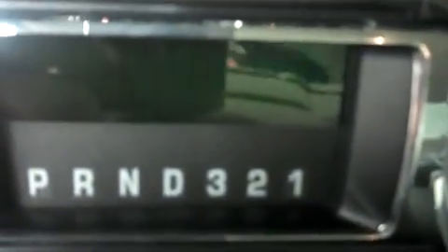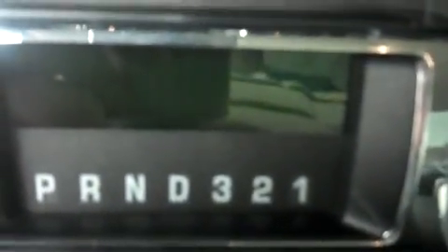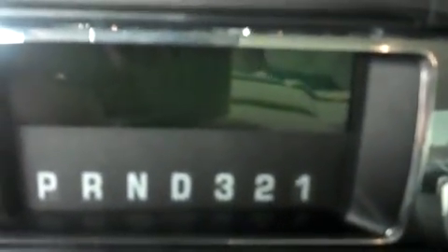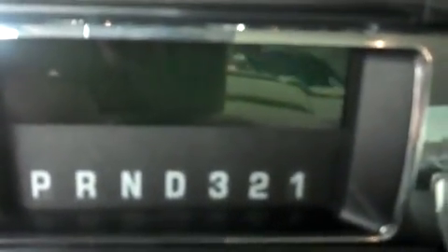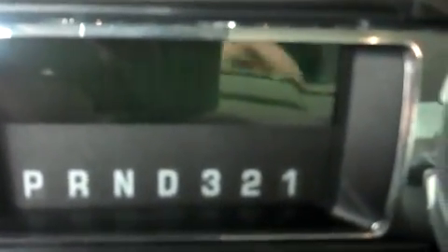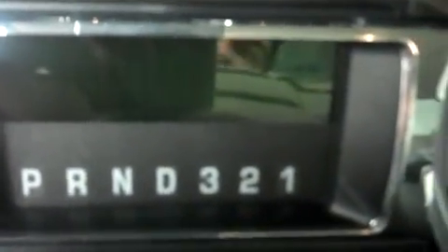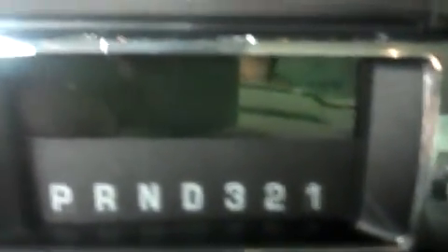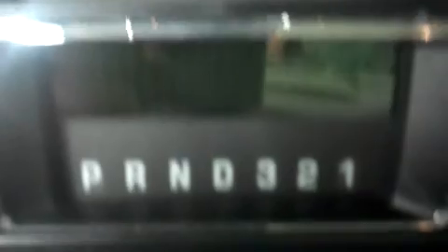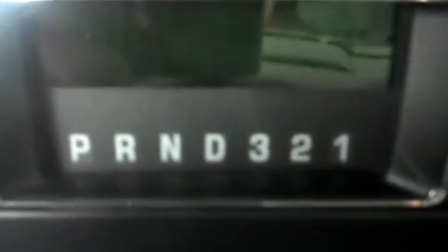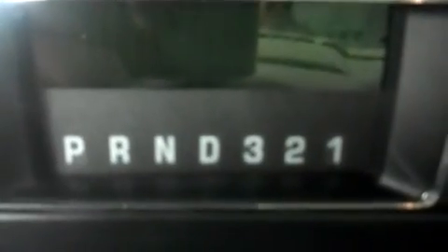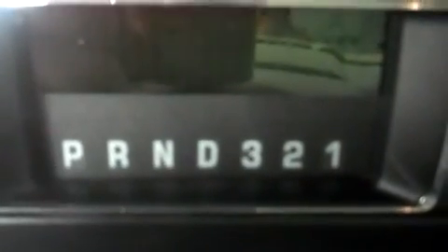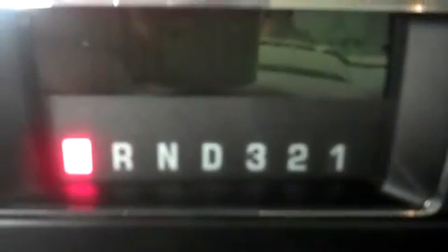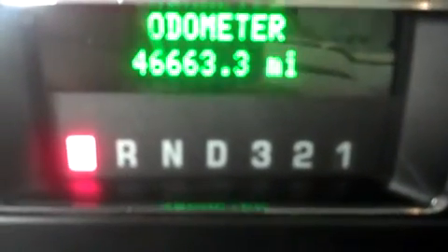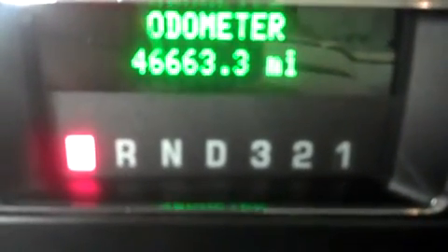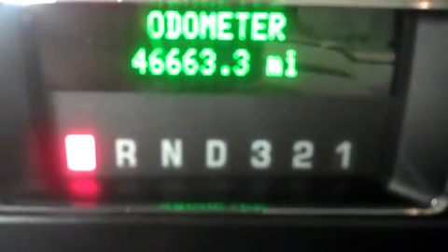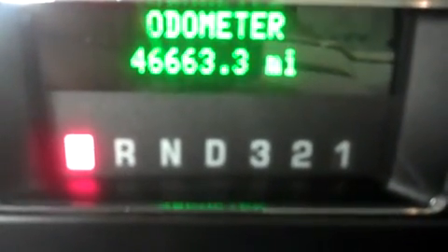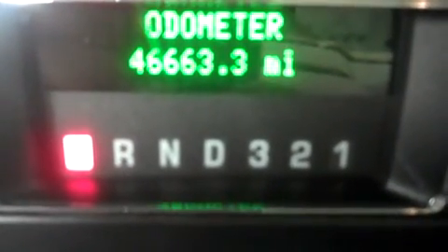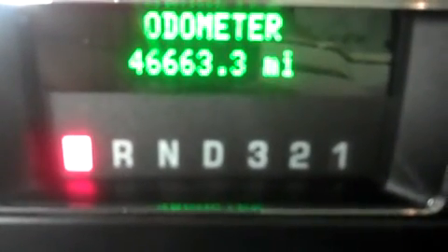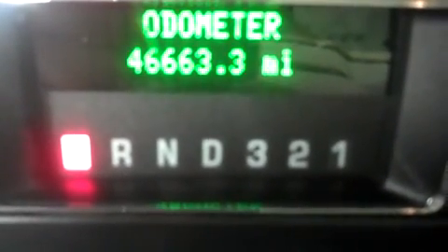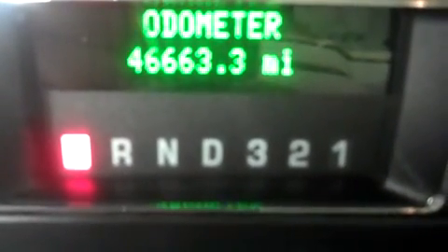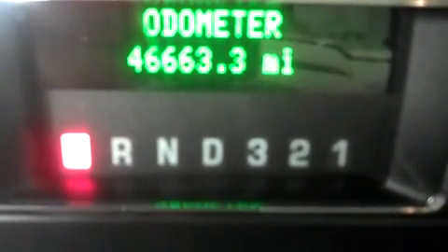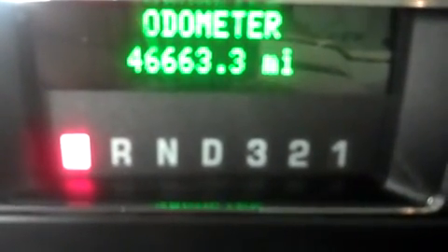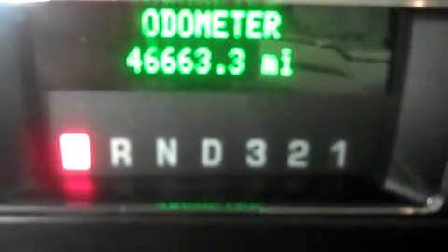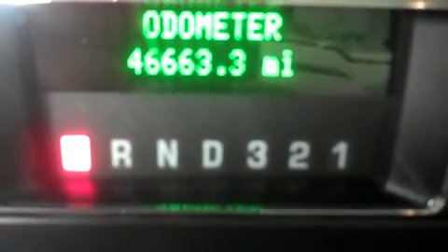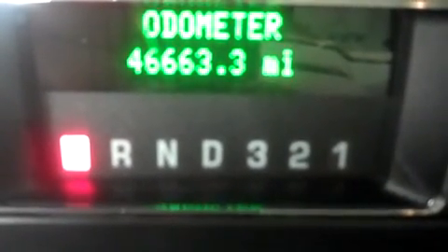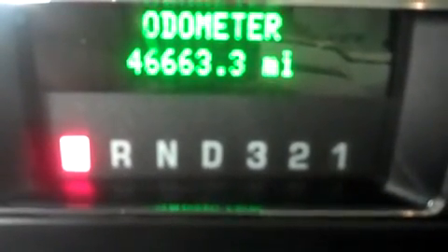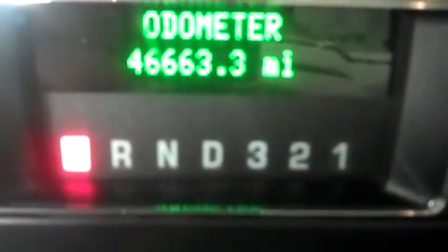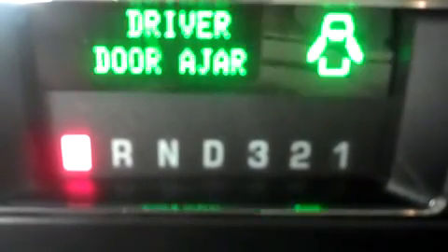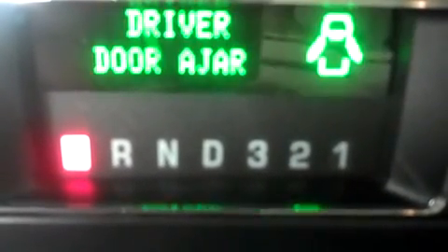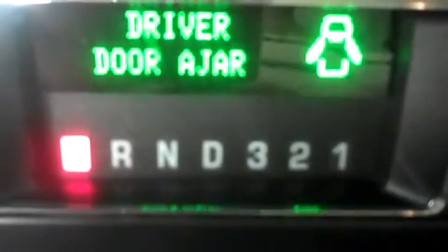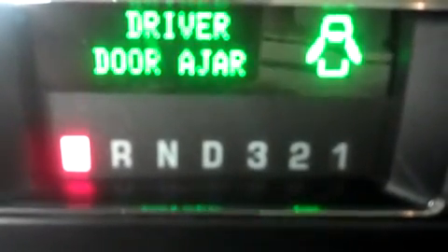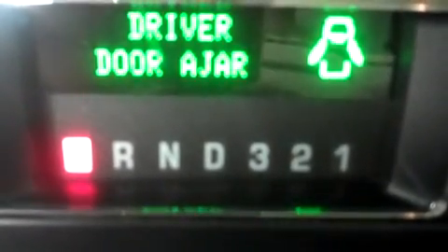And just so you can see the odometer, it reads 46,663 miles at the time of this video.